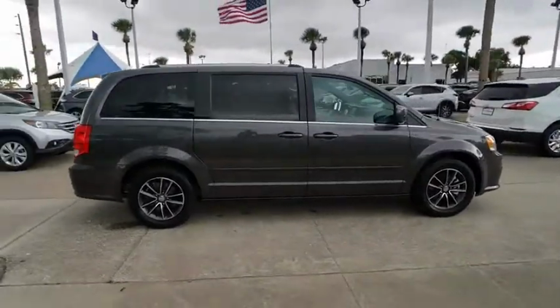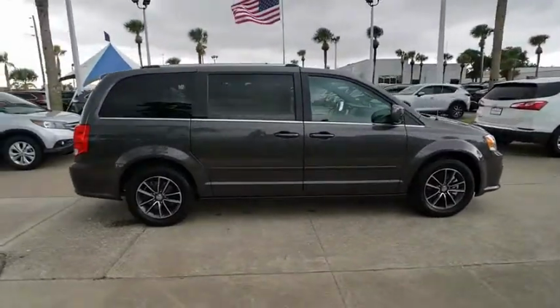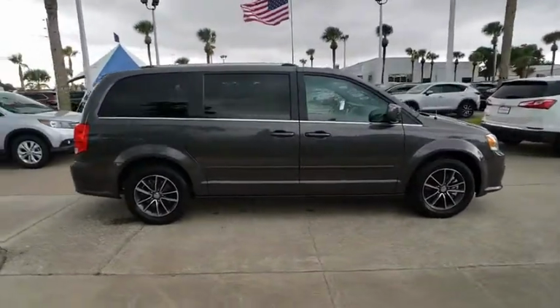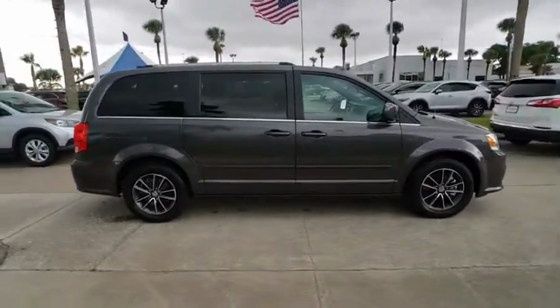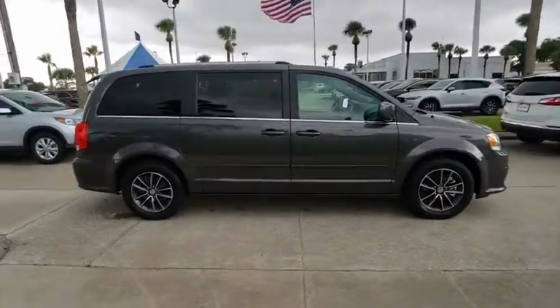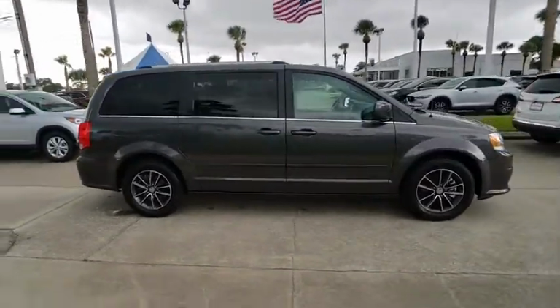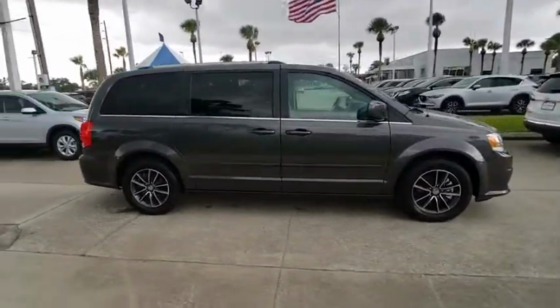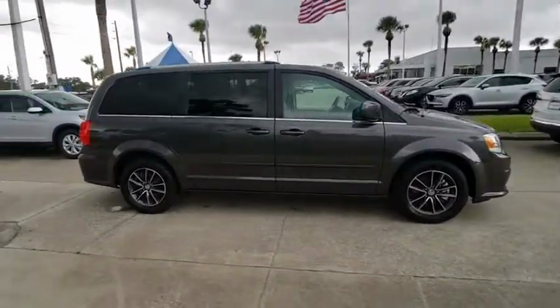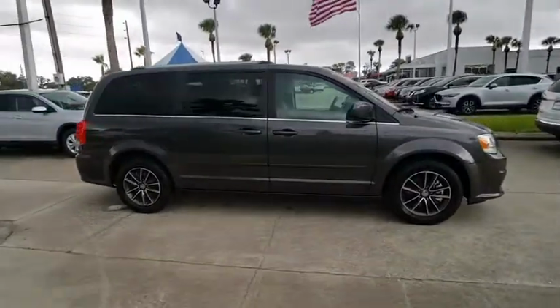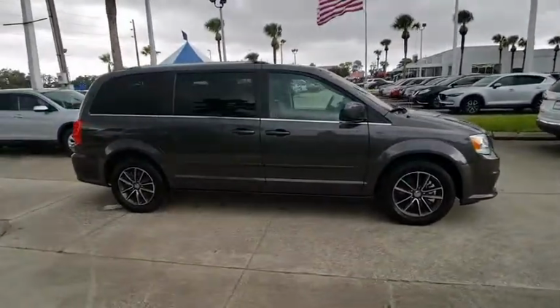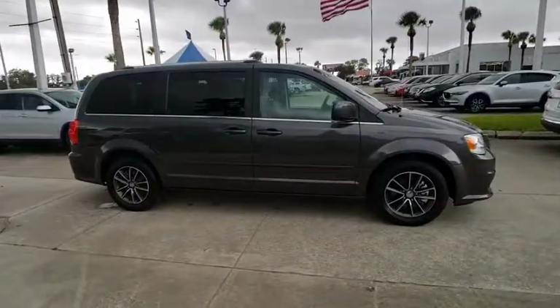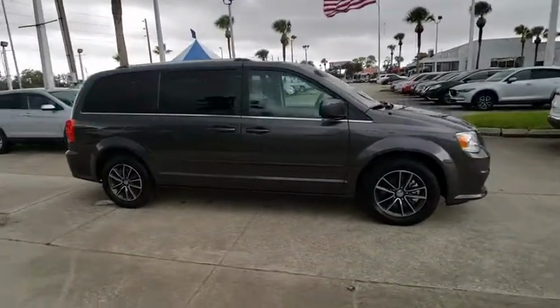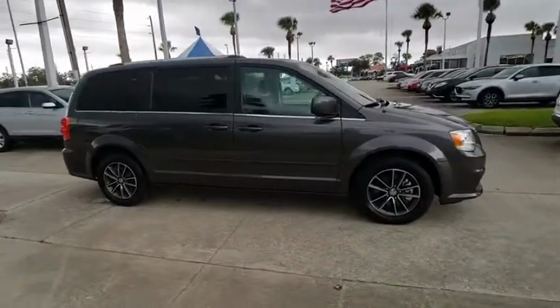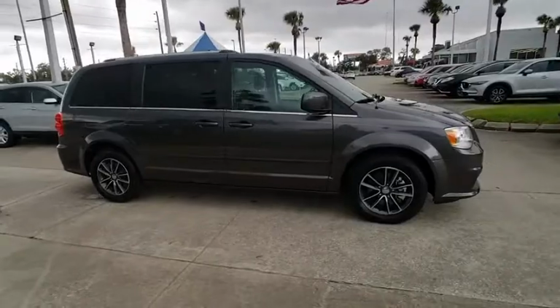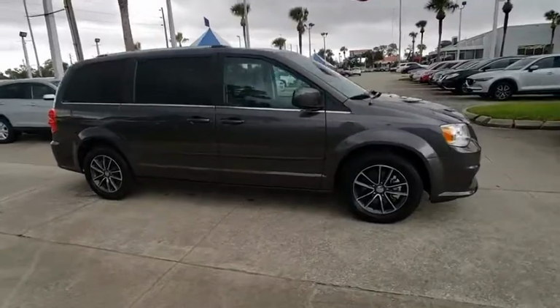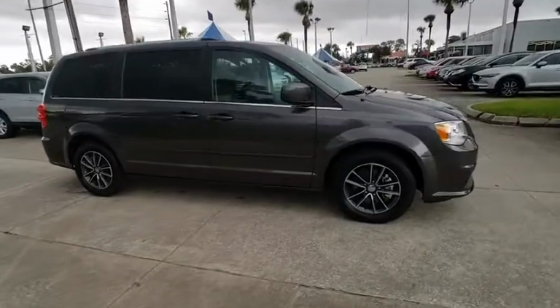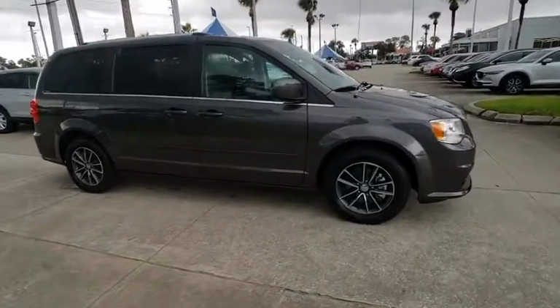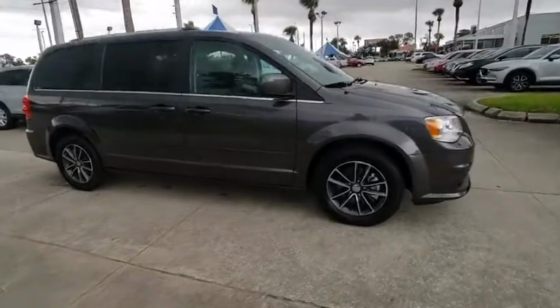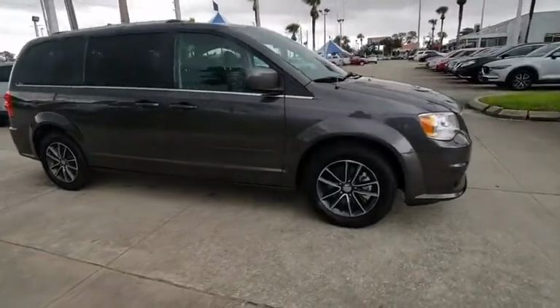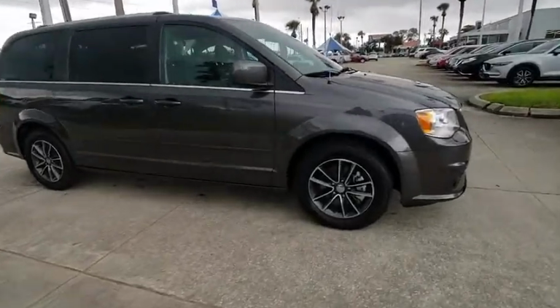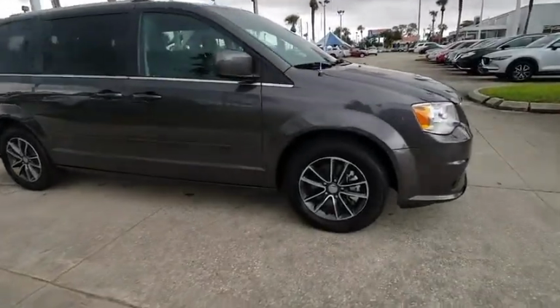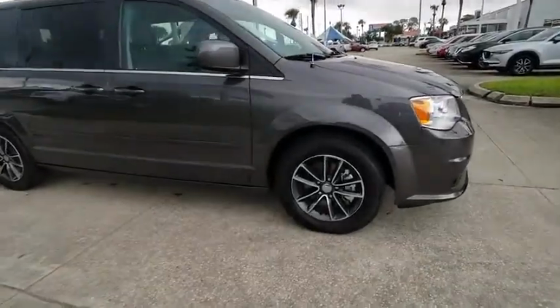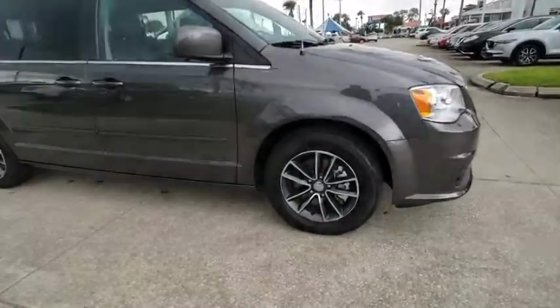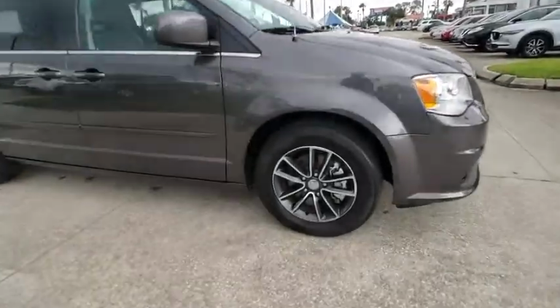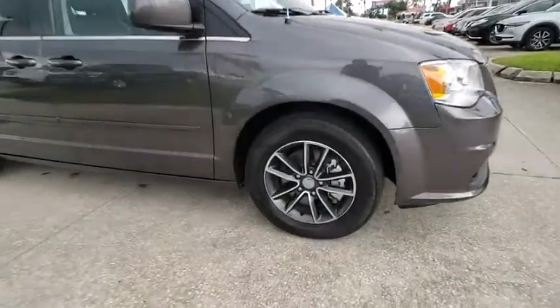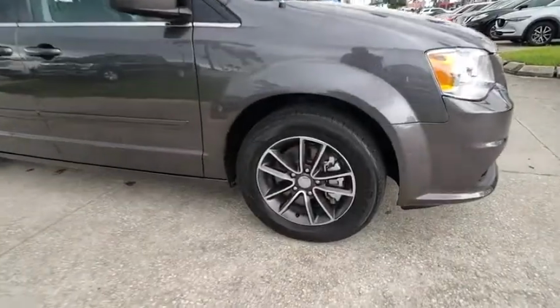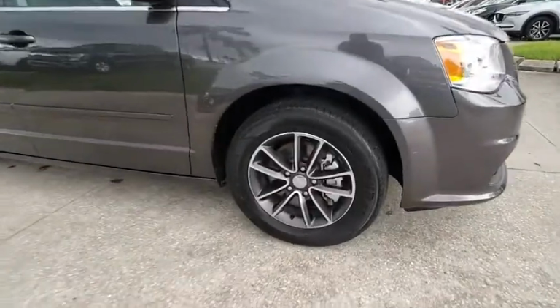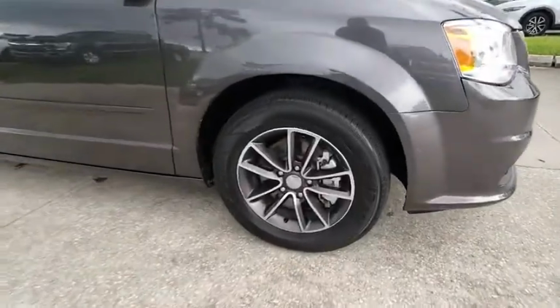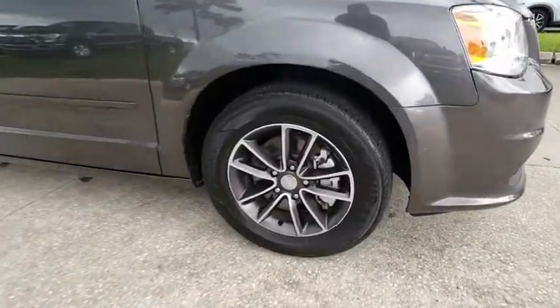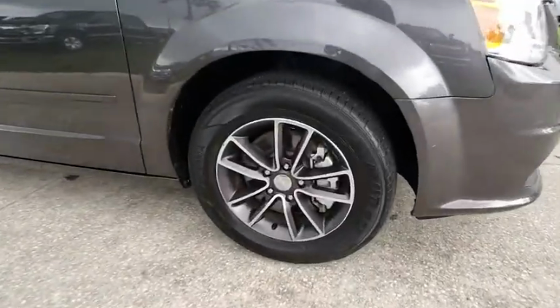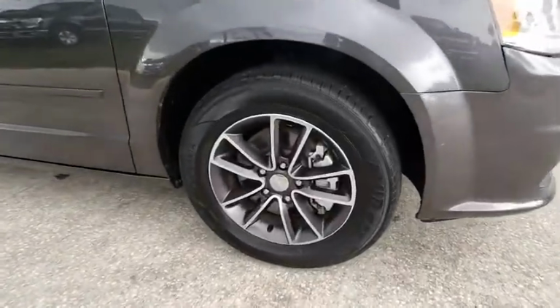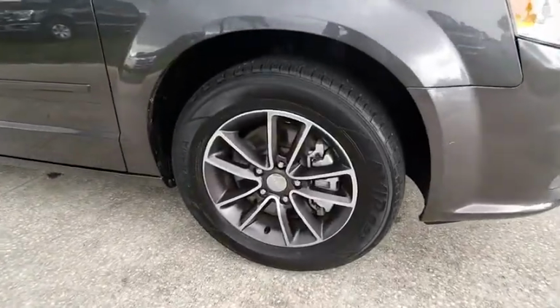And is priced below $25,000. This vehicle has less than 25,000 miles.